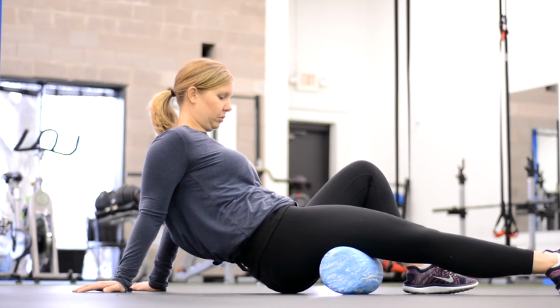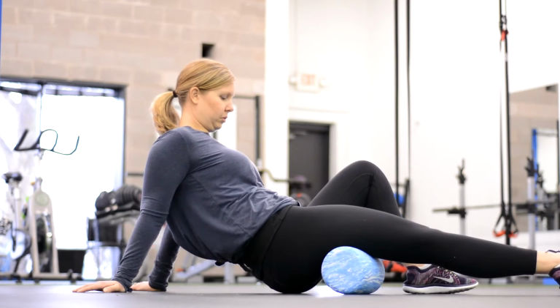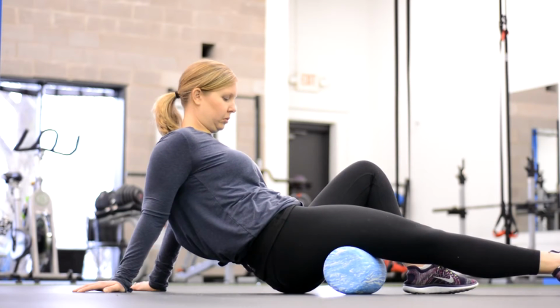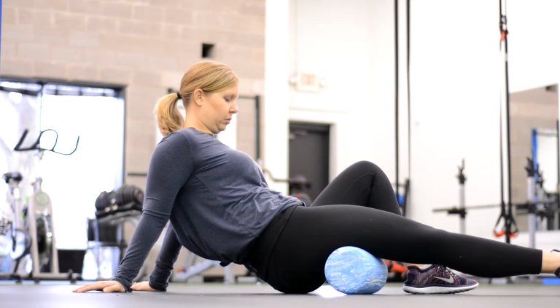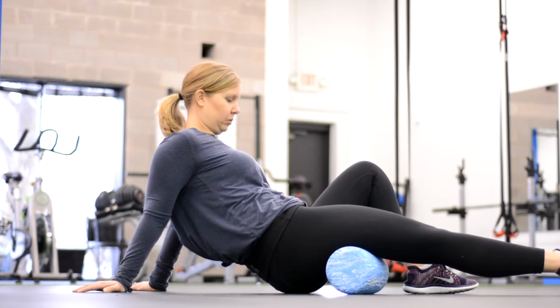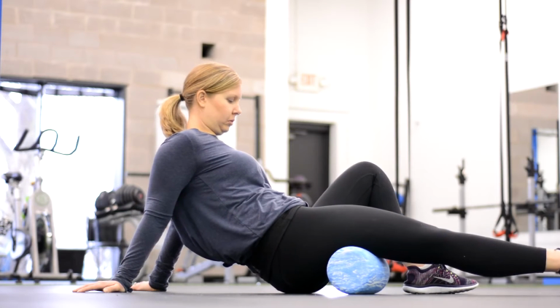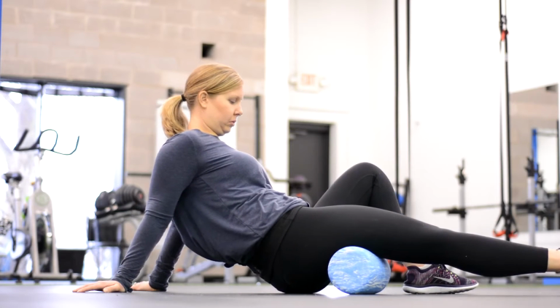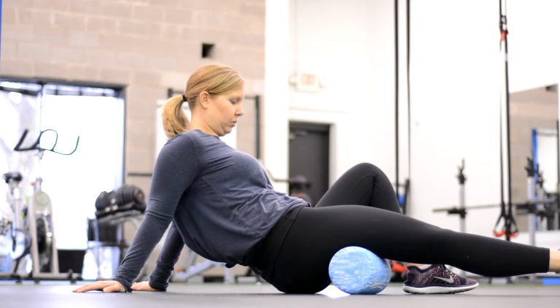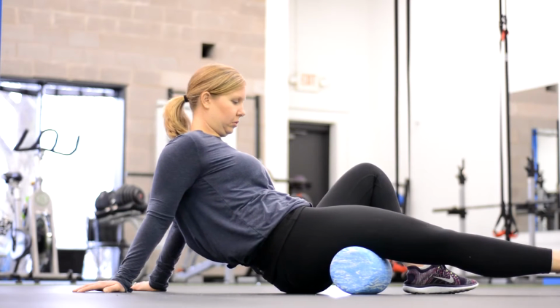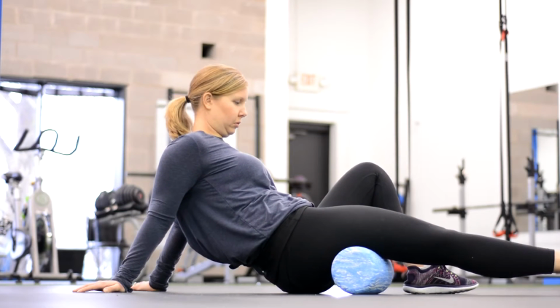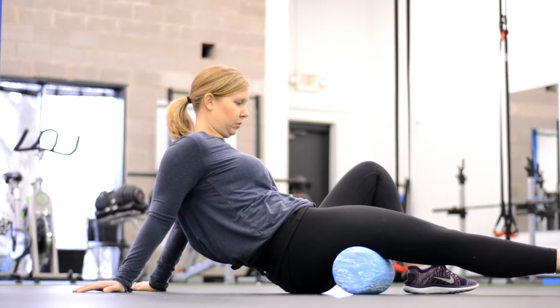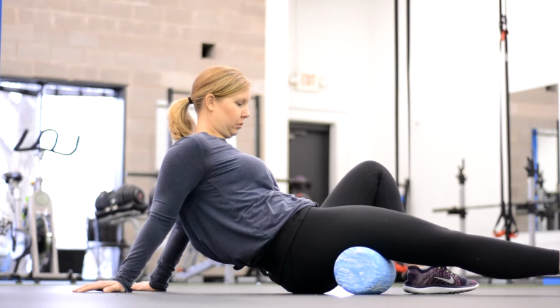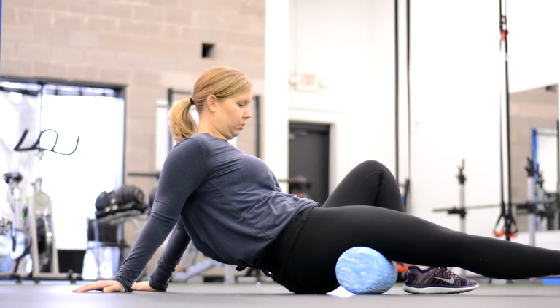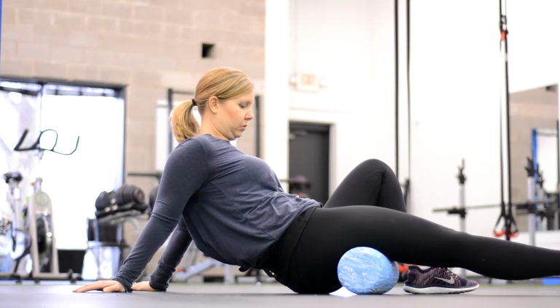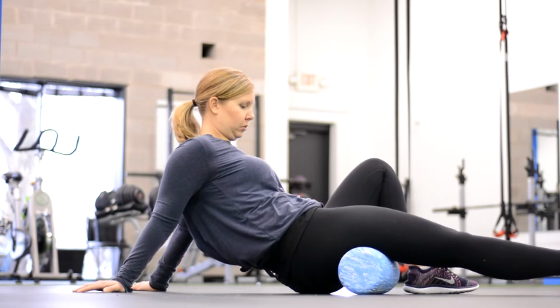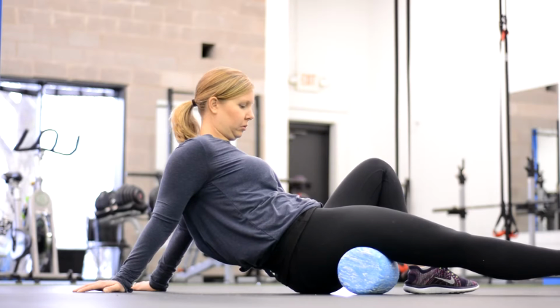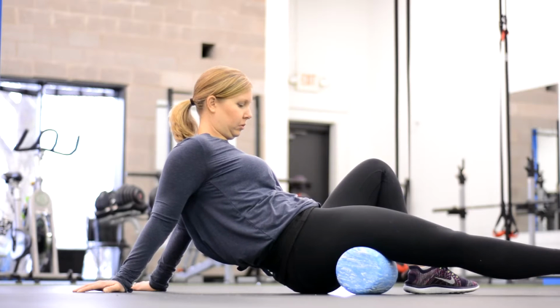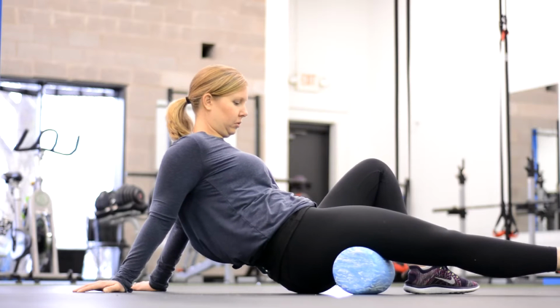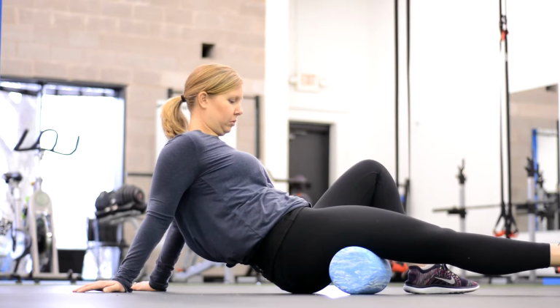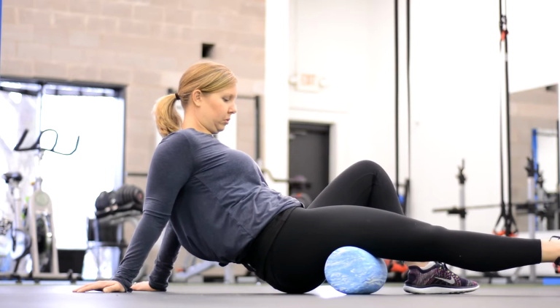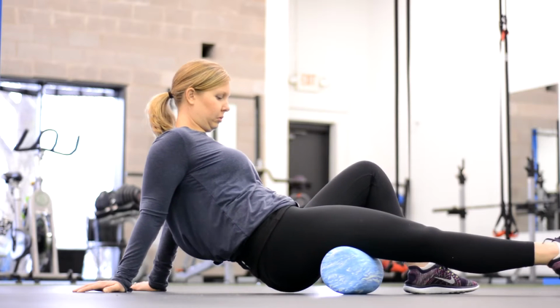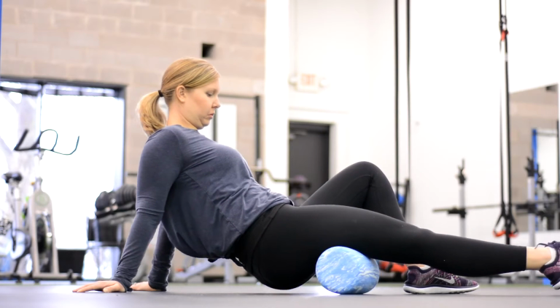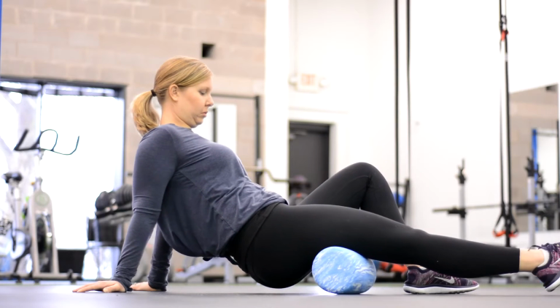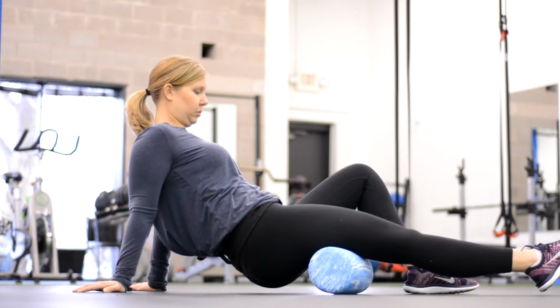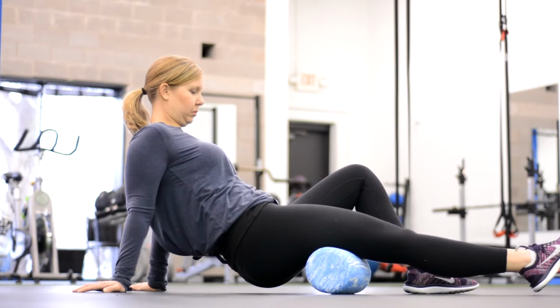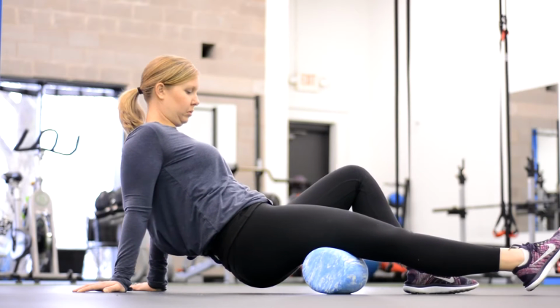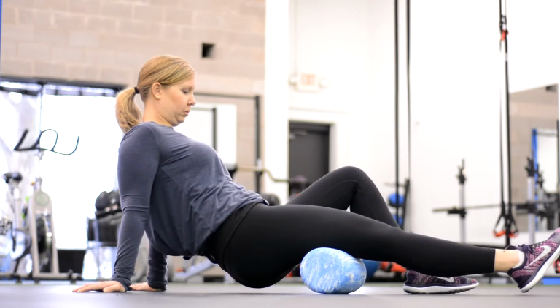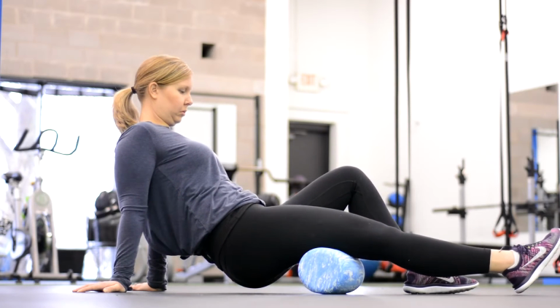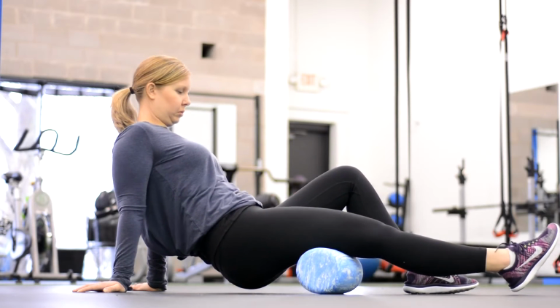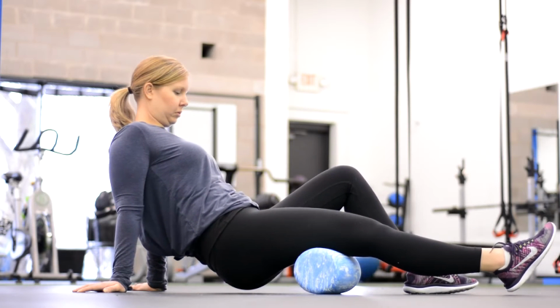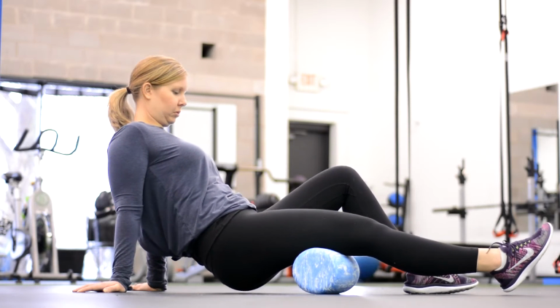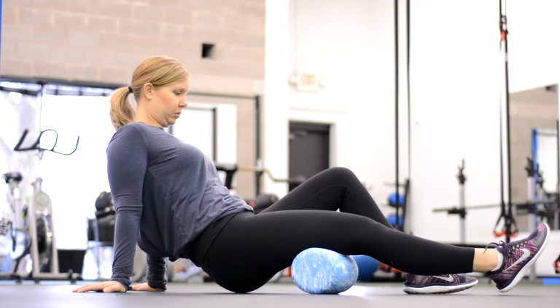Work your breathing. Roll, stop, roll — just loosen everything up on the back side of the leg.